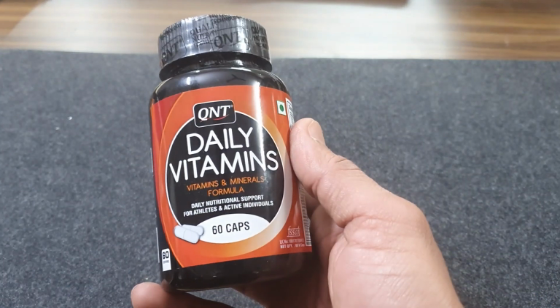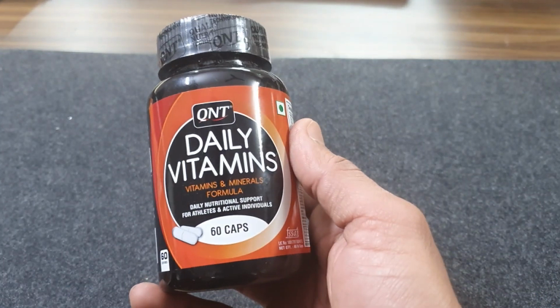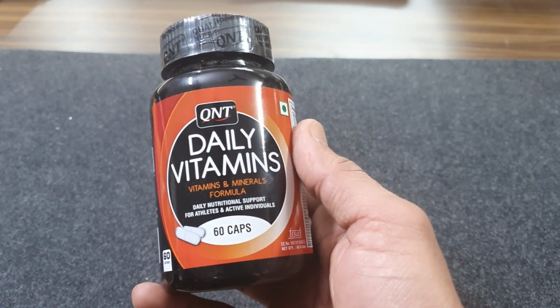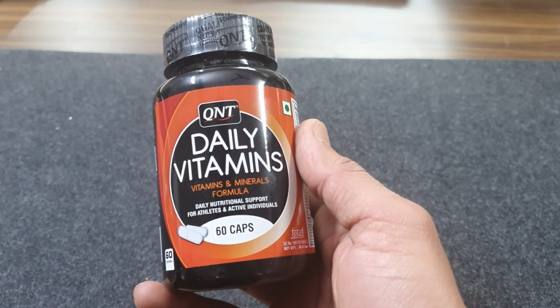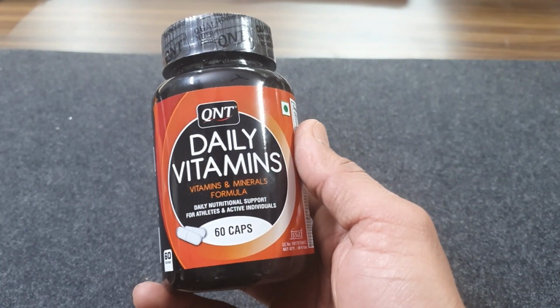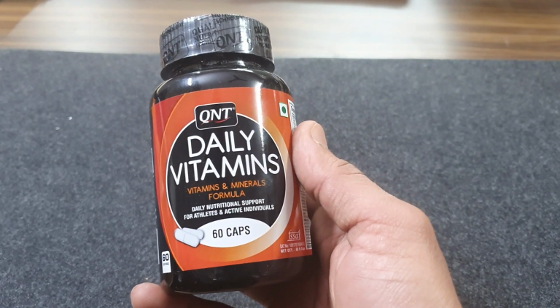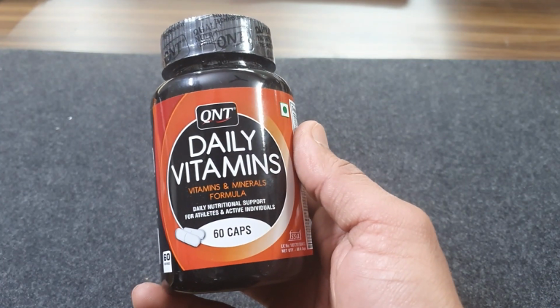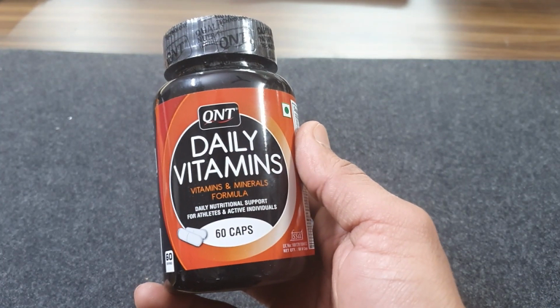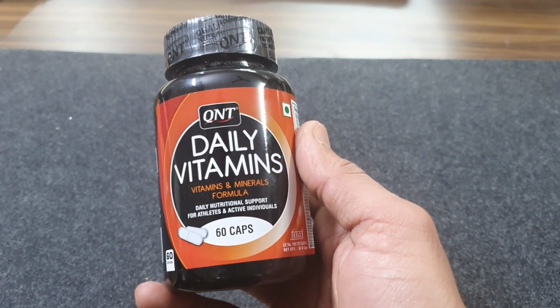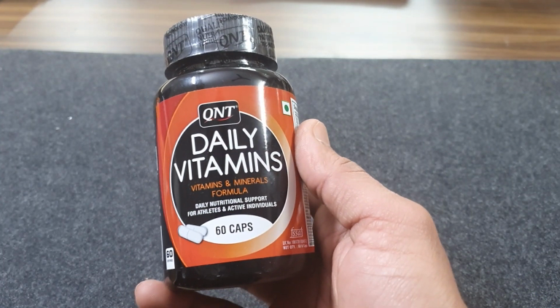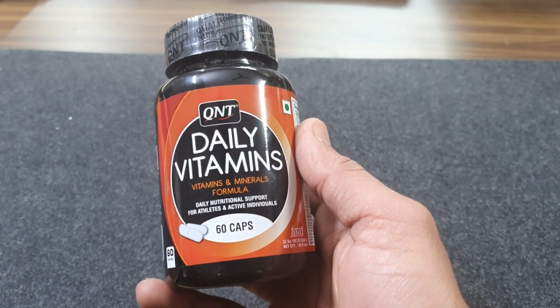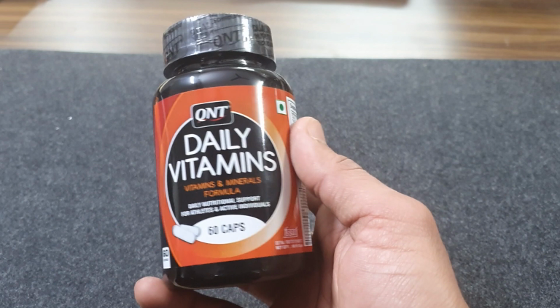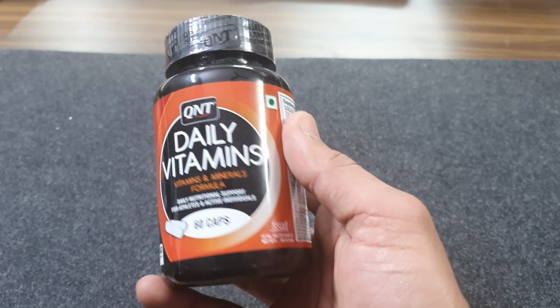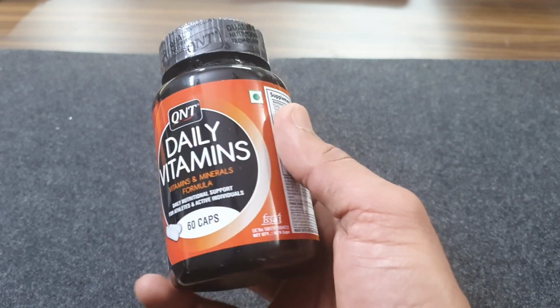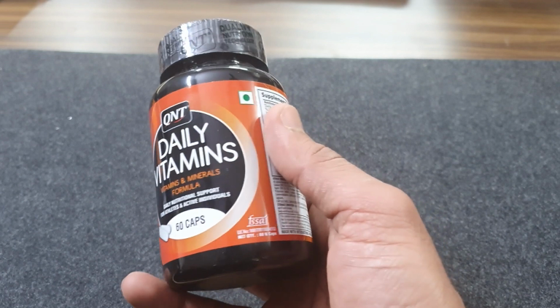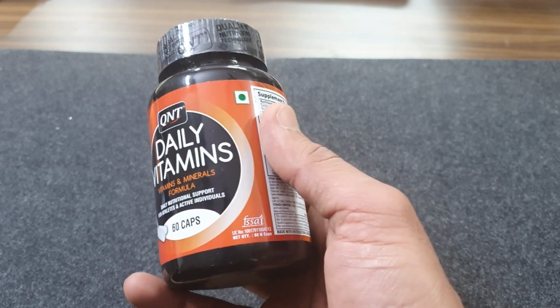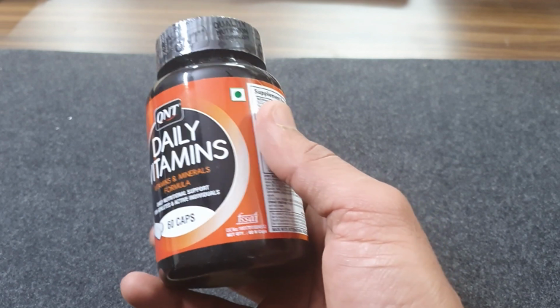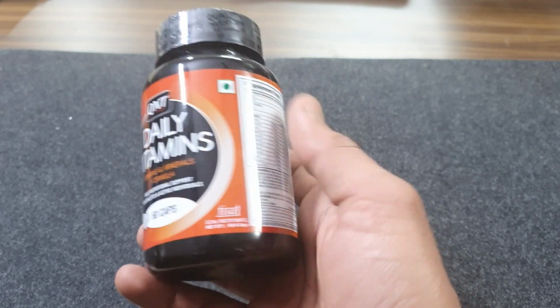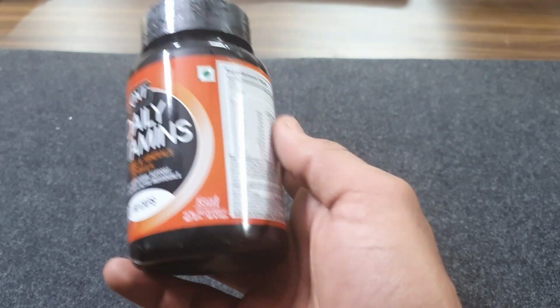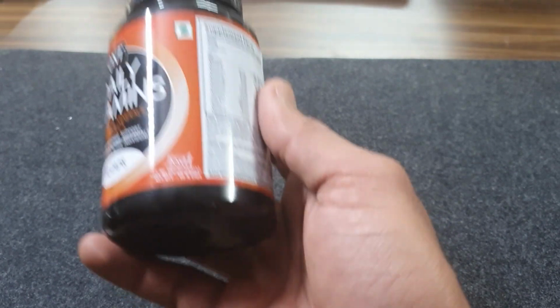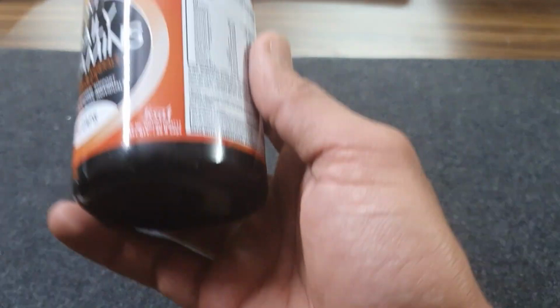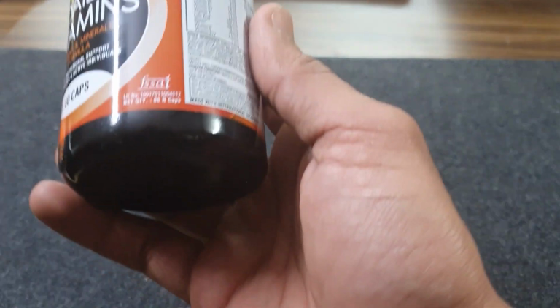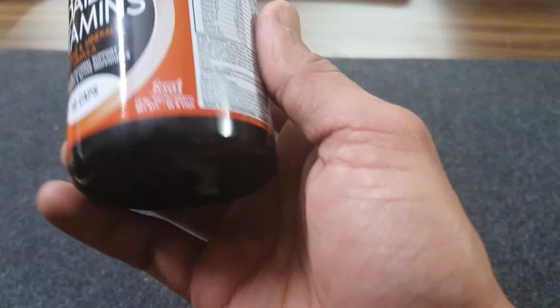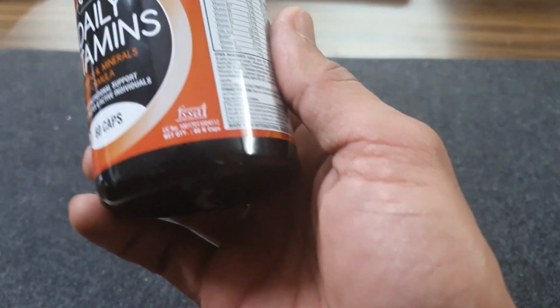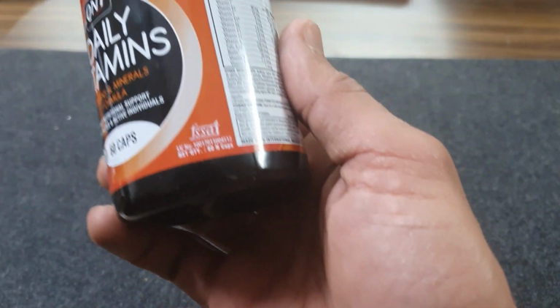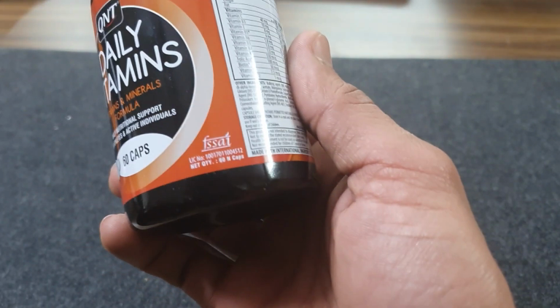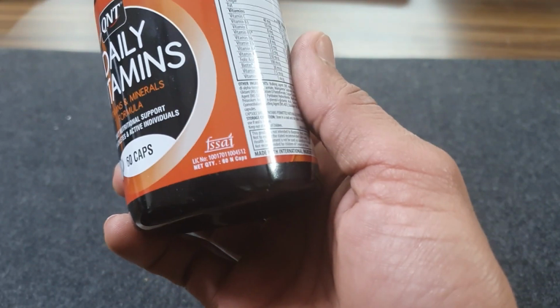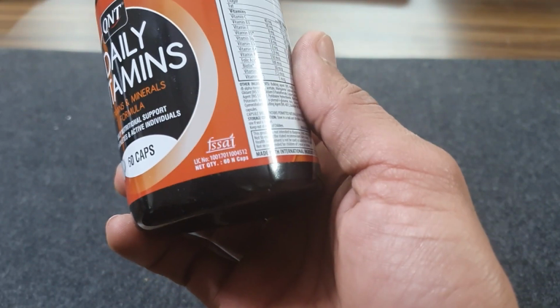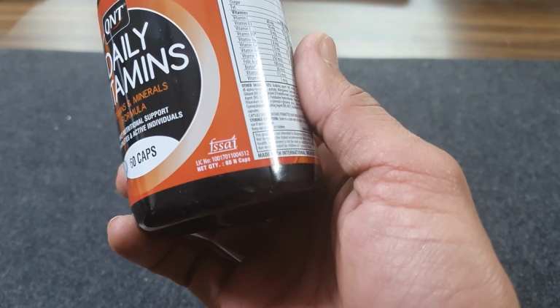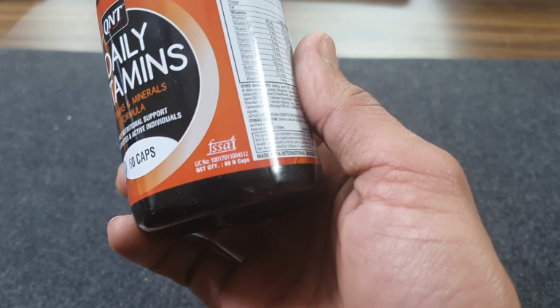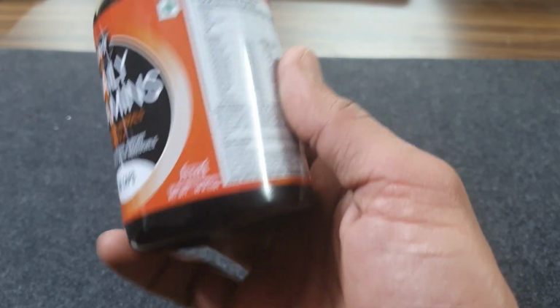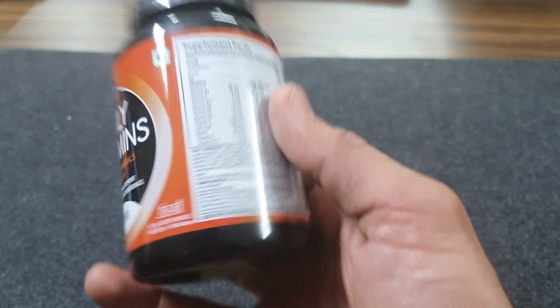This is 60 capsules. We have got the packaging and we can see the FSSAI license number on it.